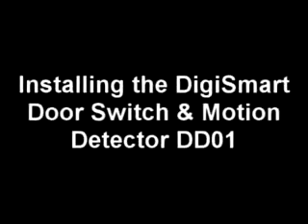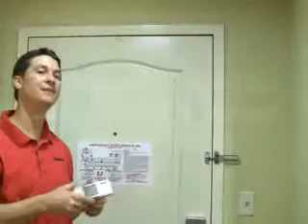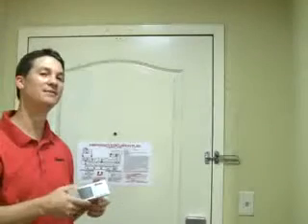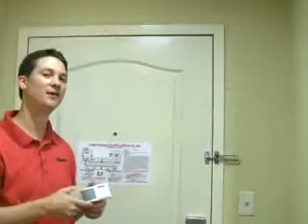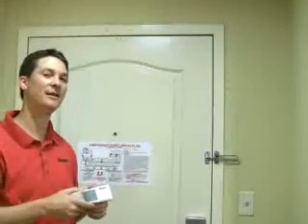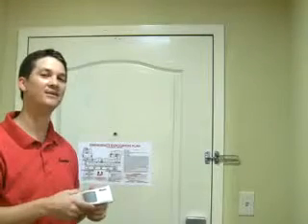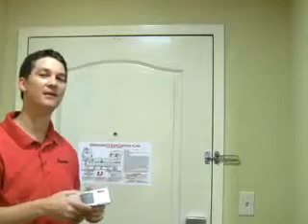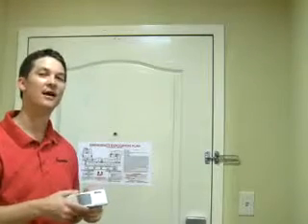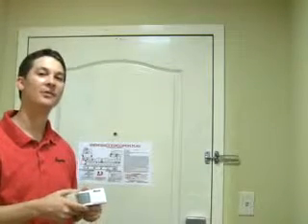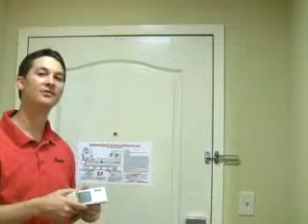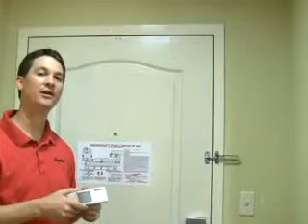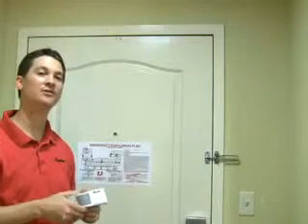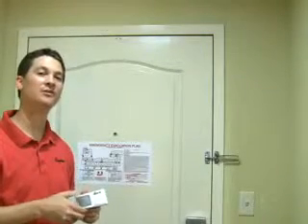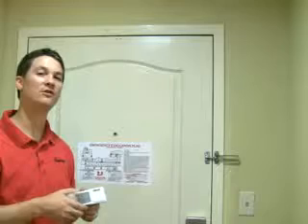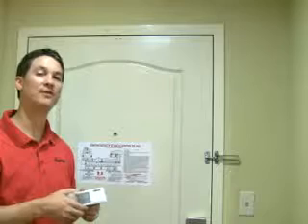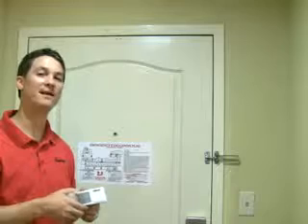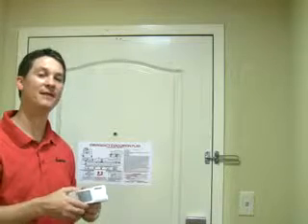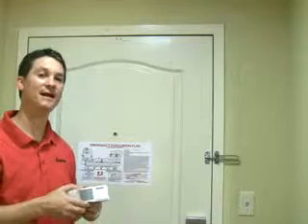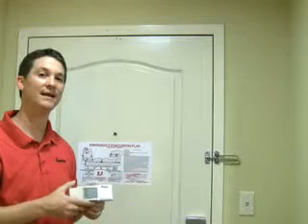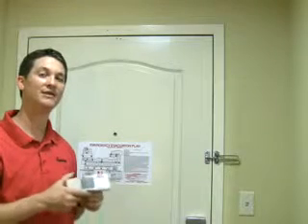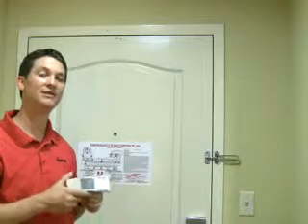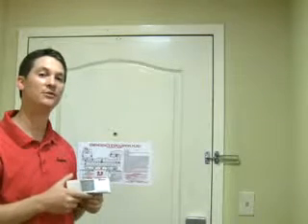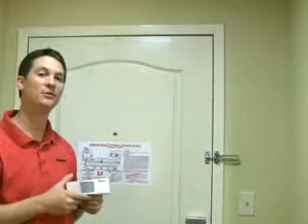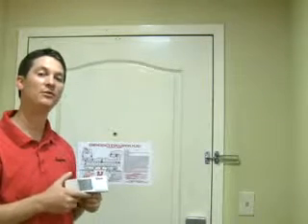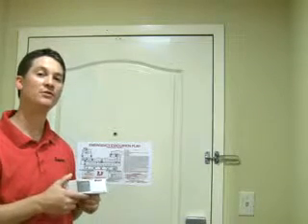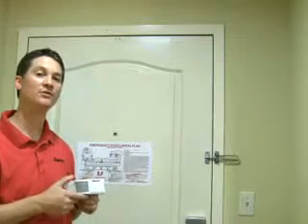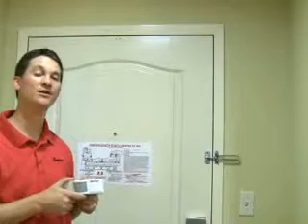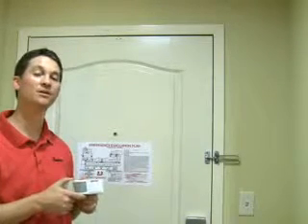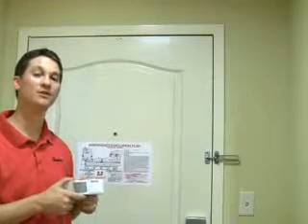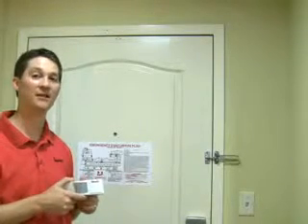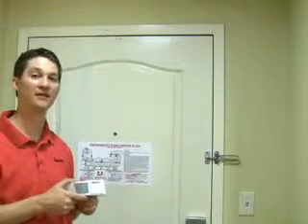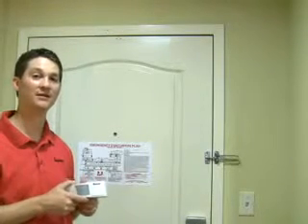Hi, my name is Brandon Langston. I'm here to show you how to install the Amana PTAC Digi Door Motion Sensor and Door Switch Combo Device.